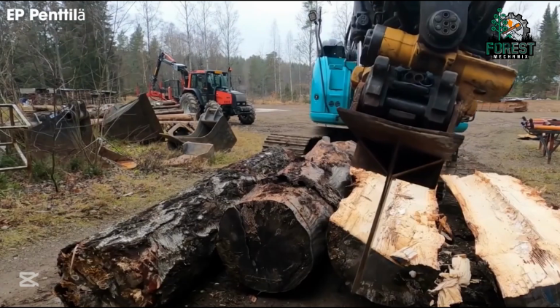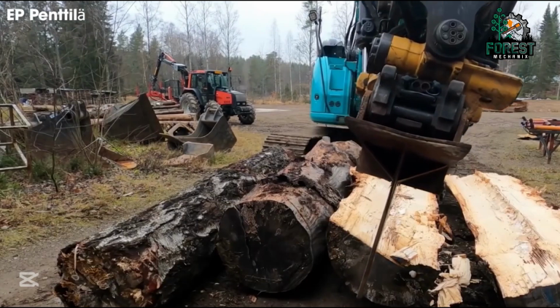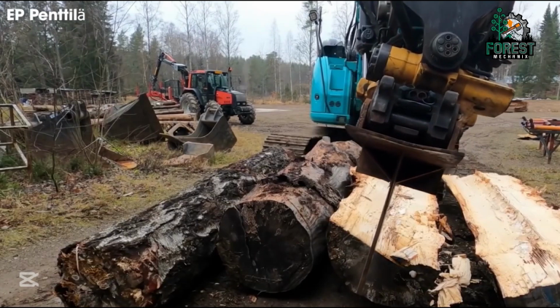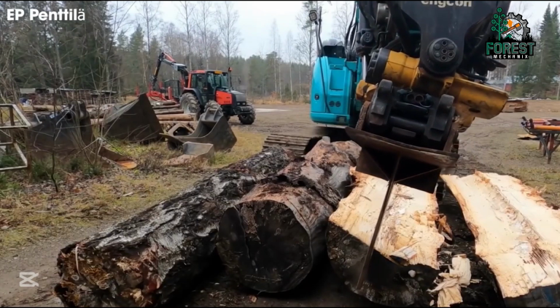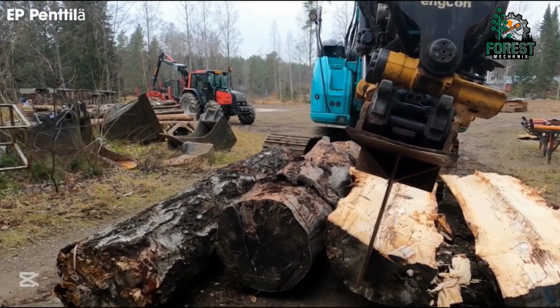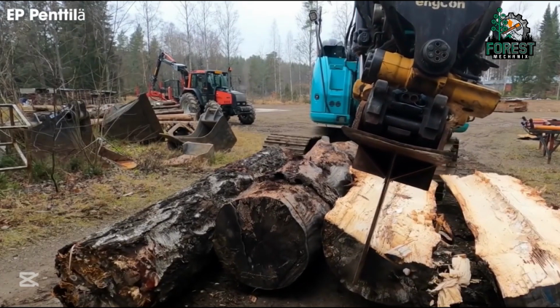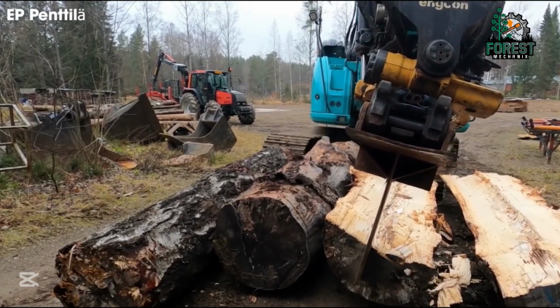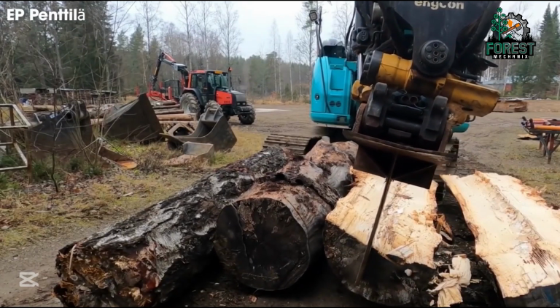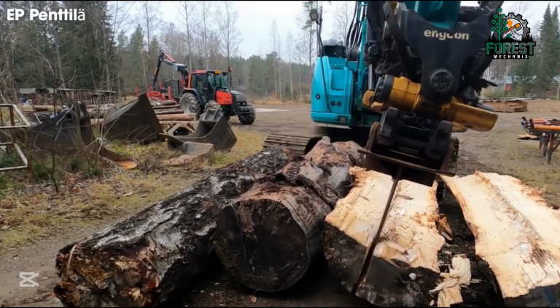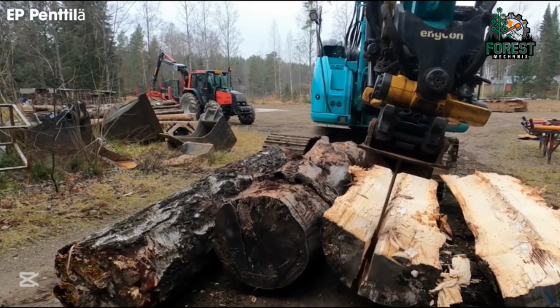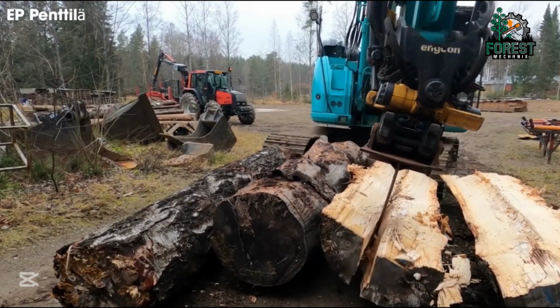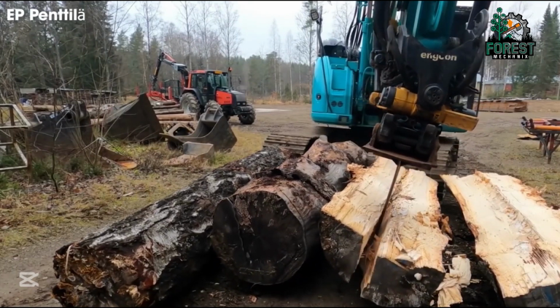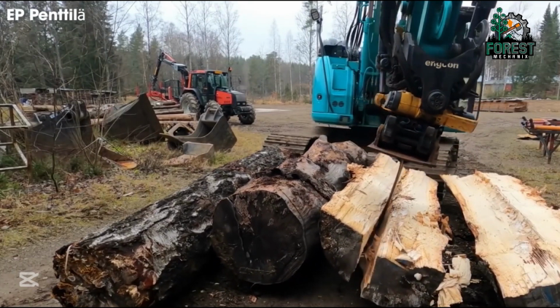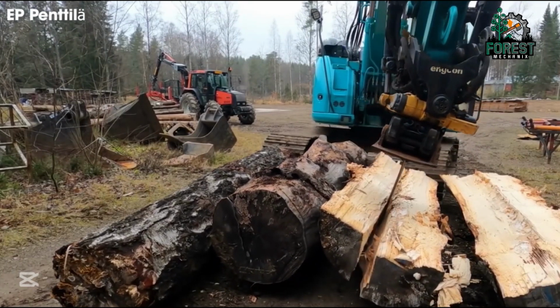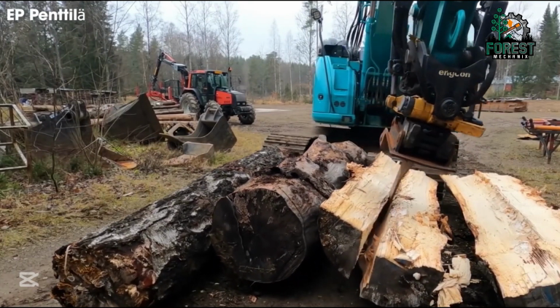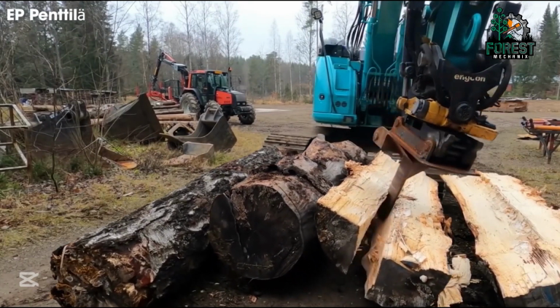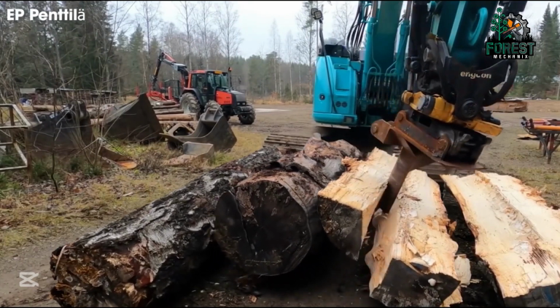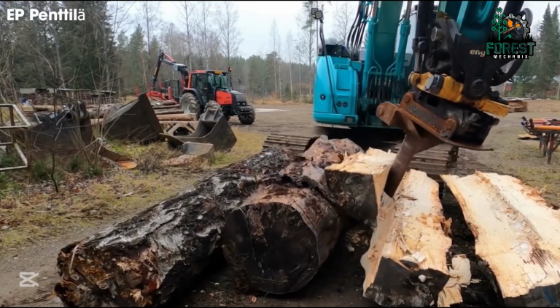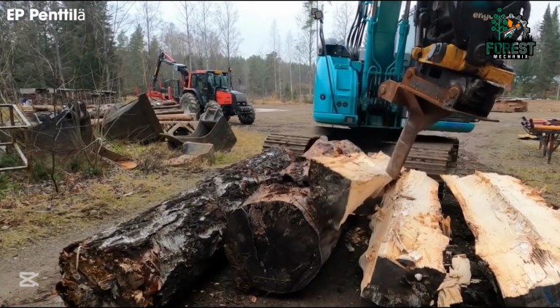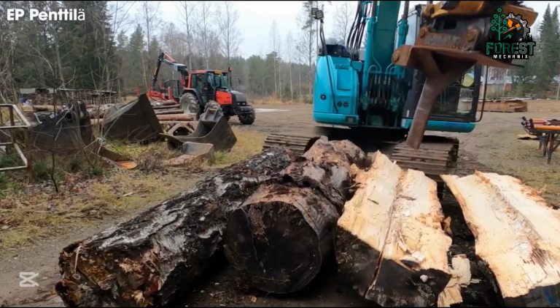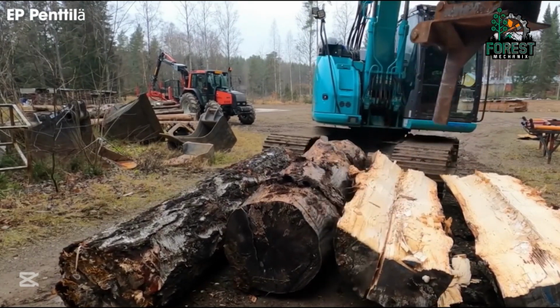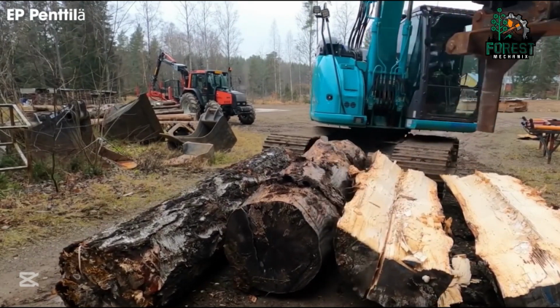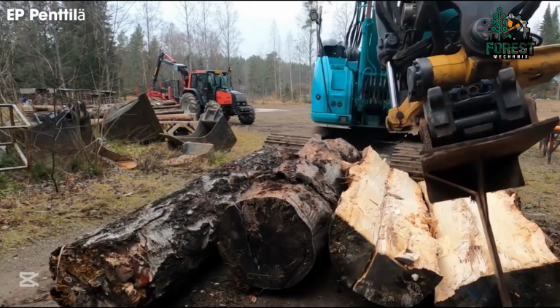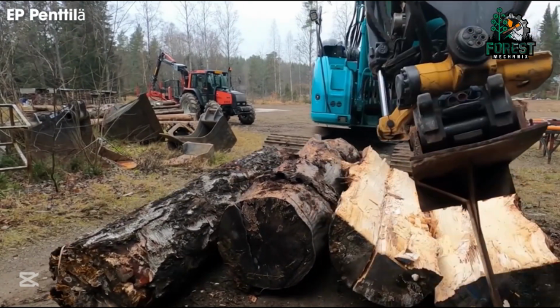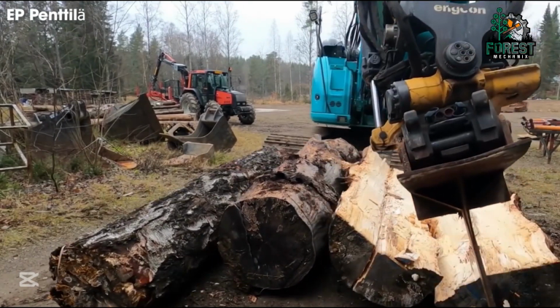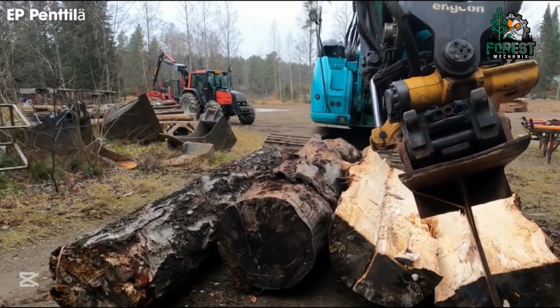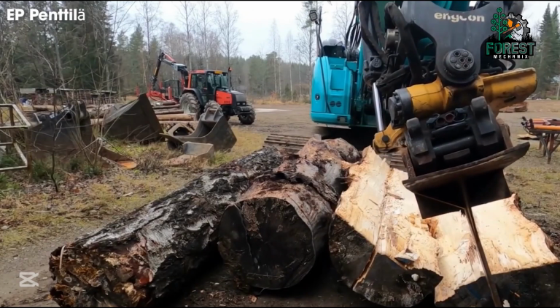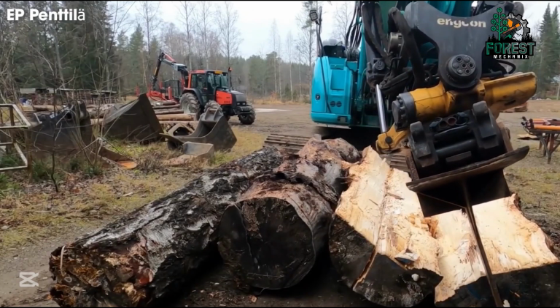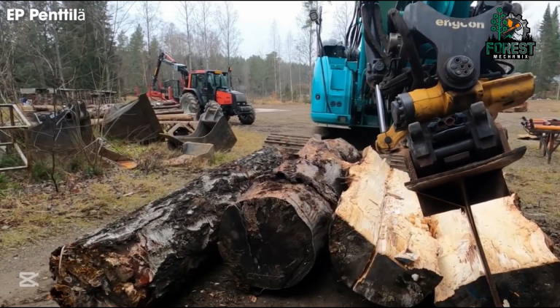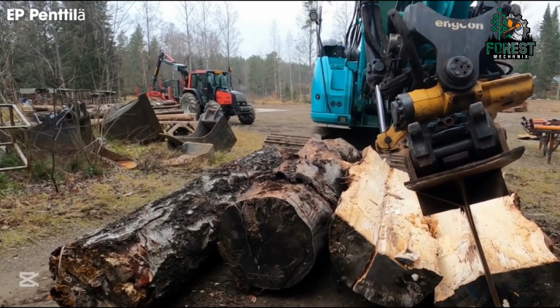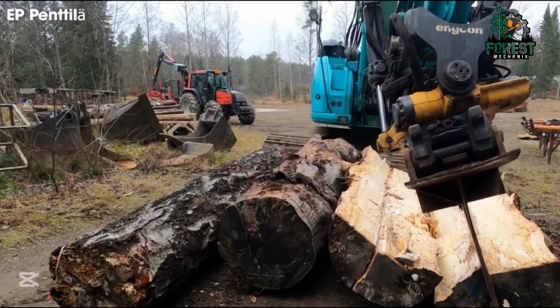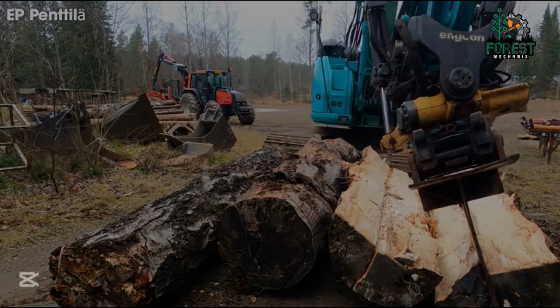Now, this is satisfying to watch. A towering spruce log meets its match as a high-powered excavator.